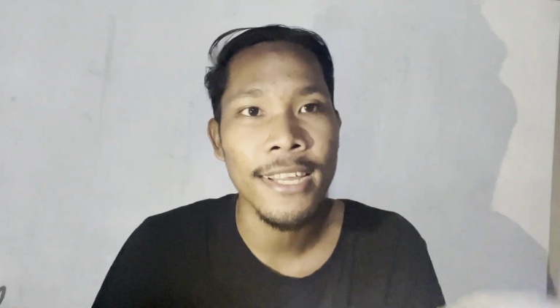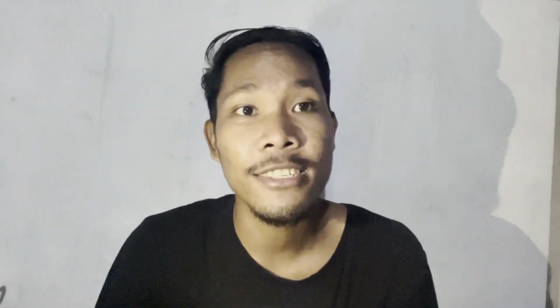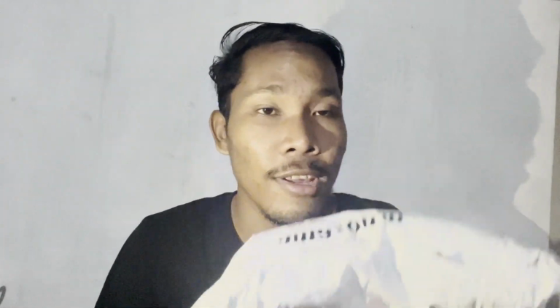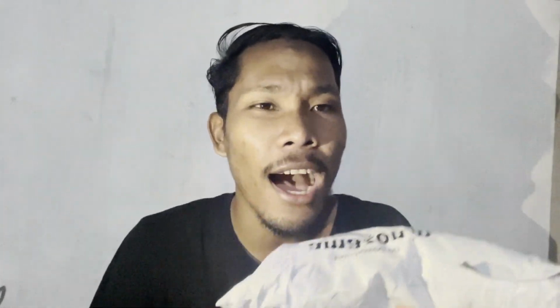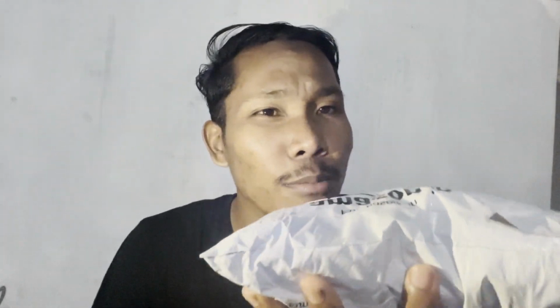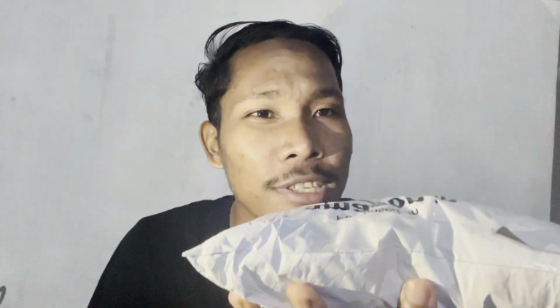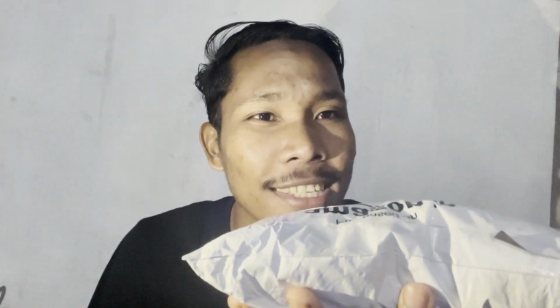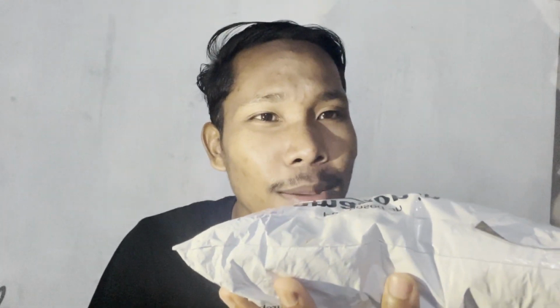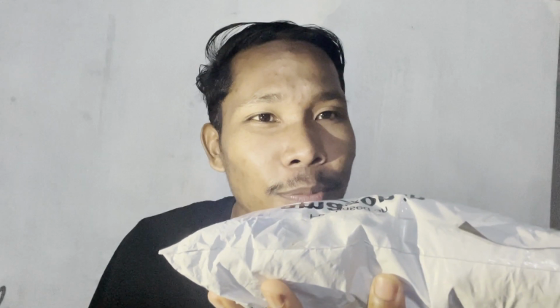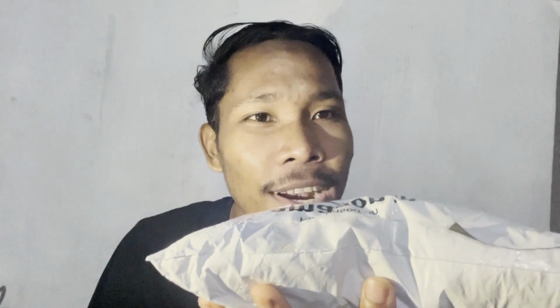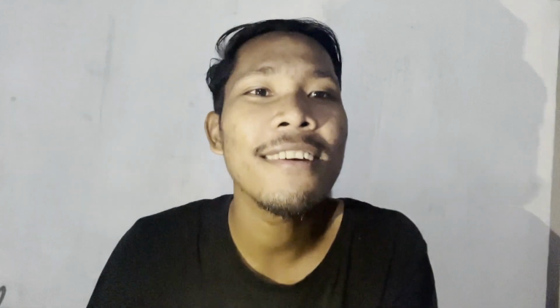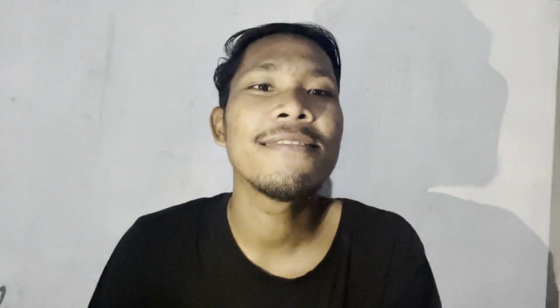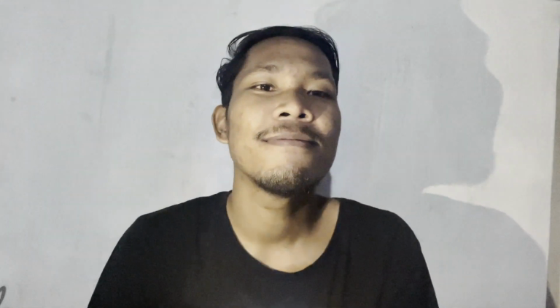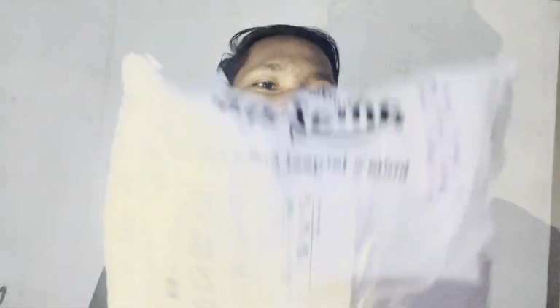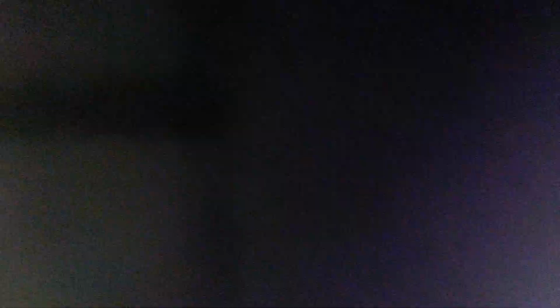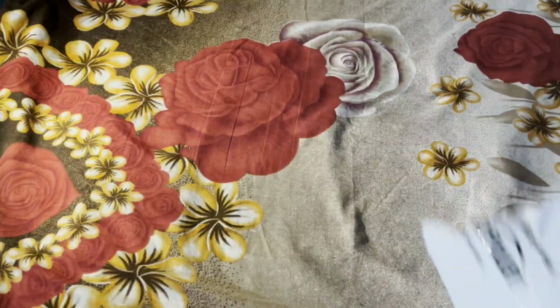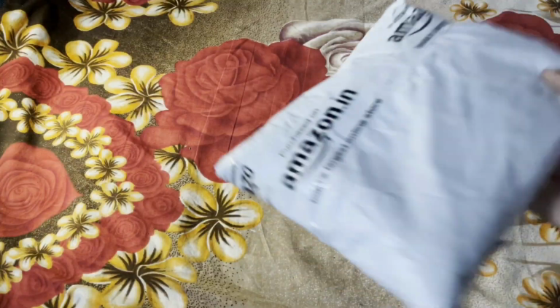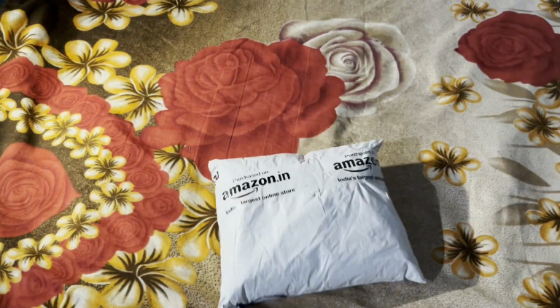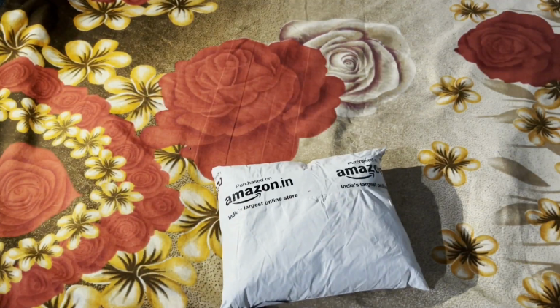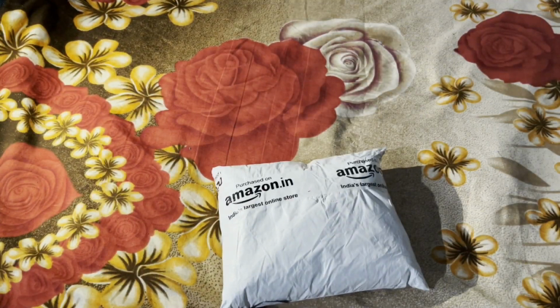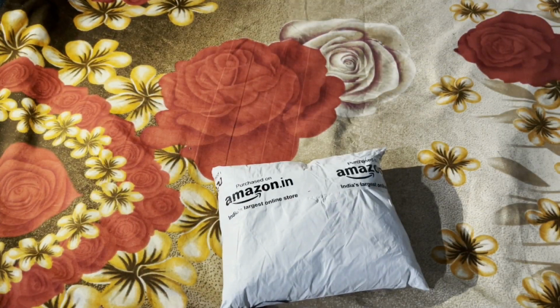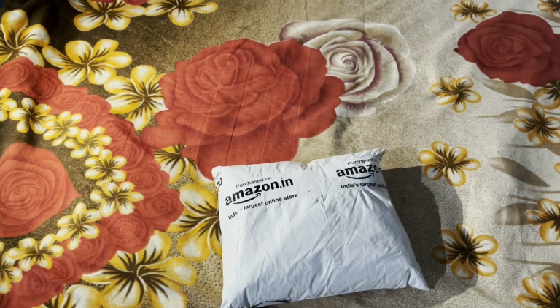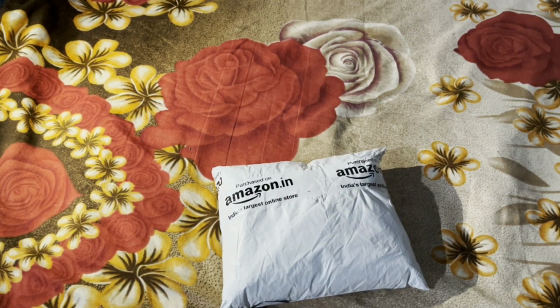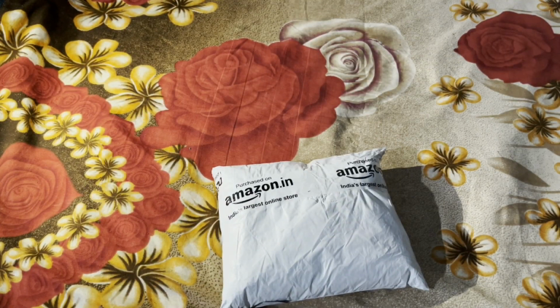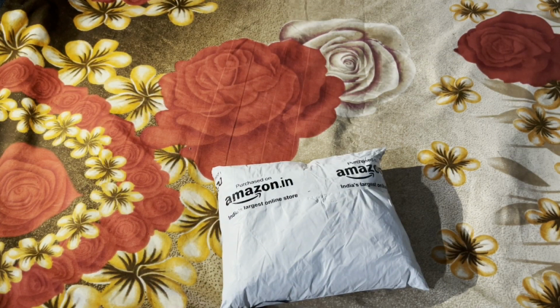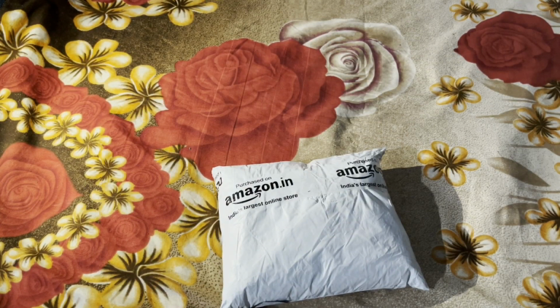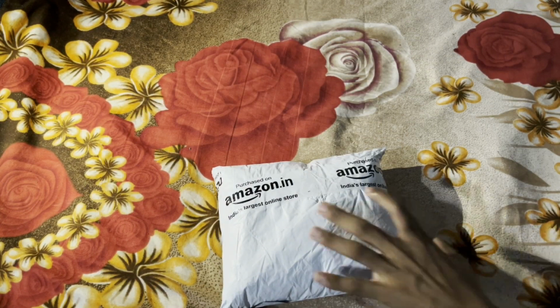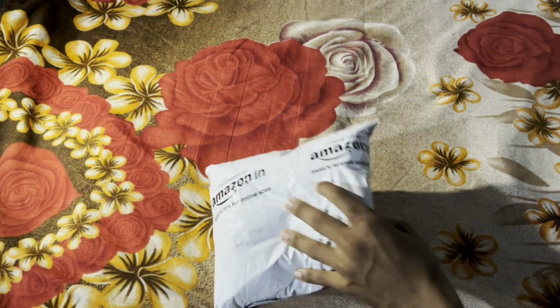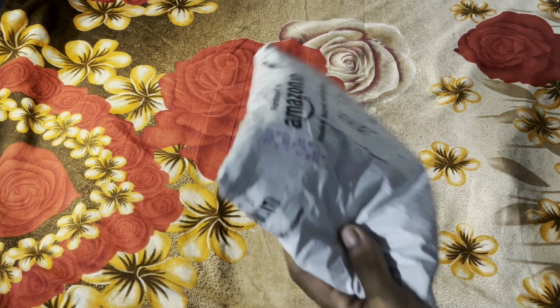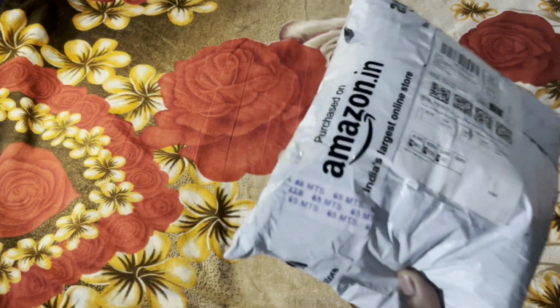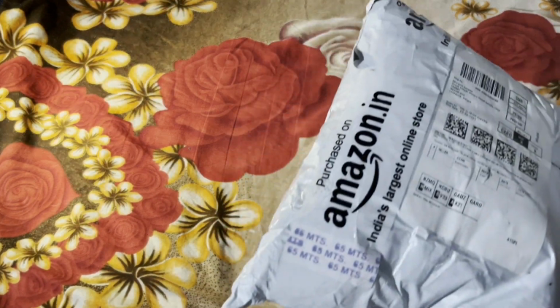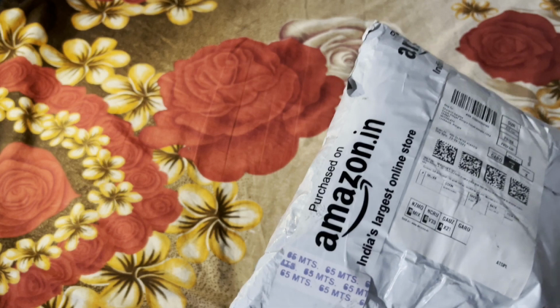Let's do this unboxing. This is how it is, and how the packaging is made.